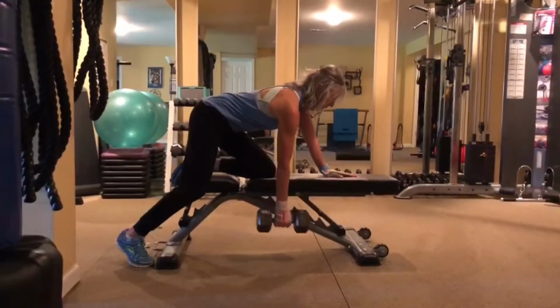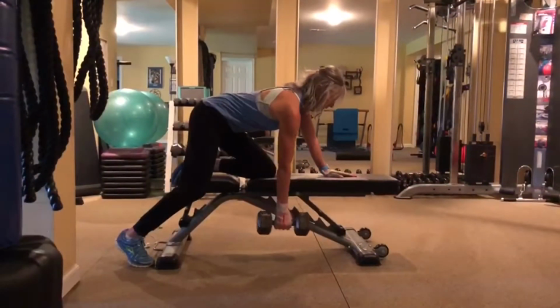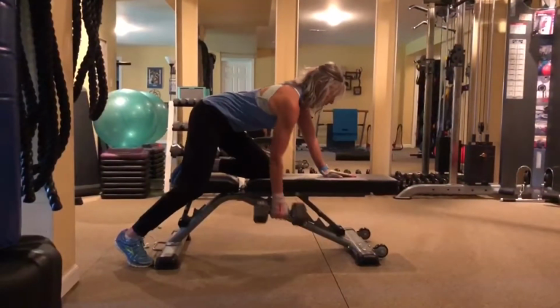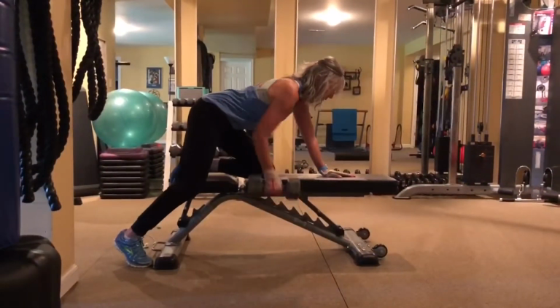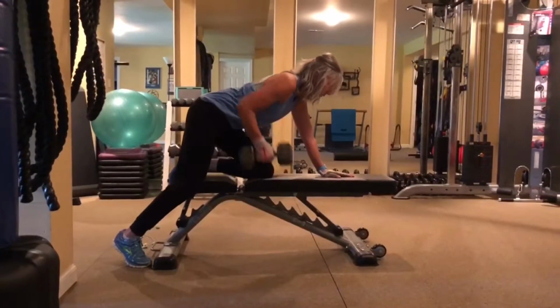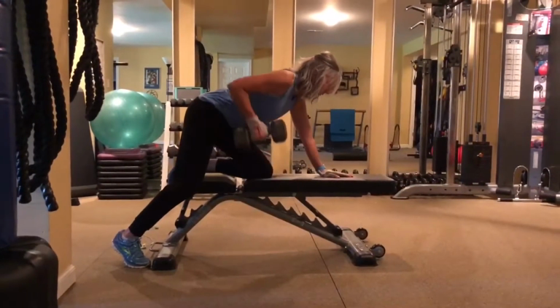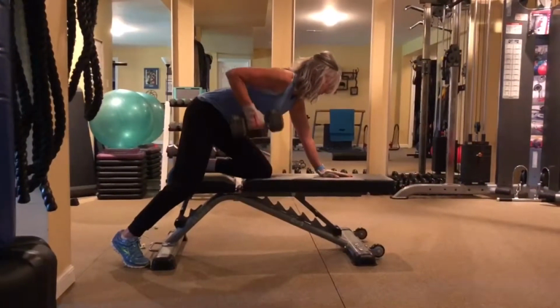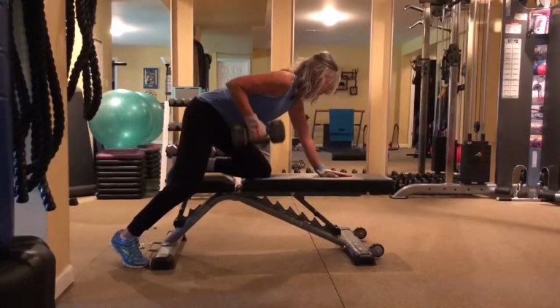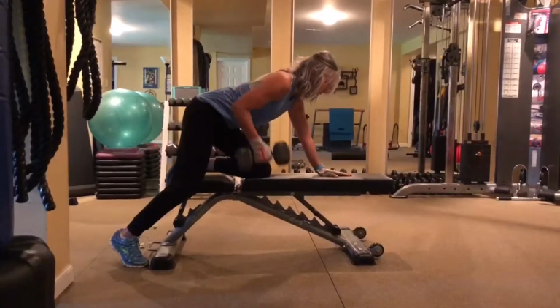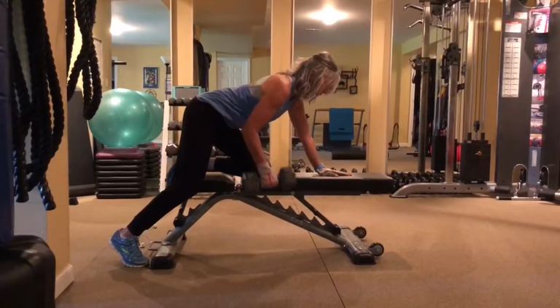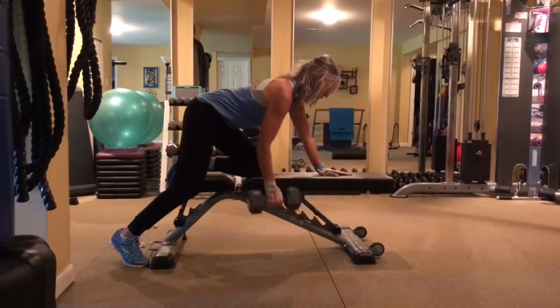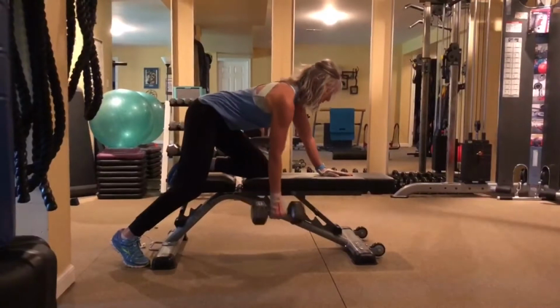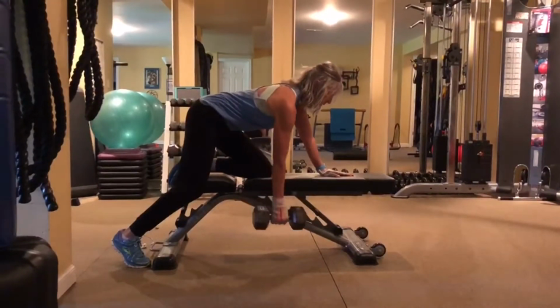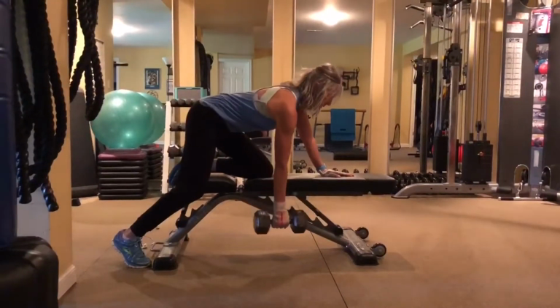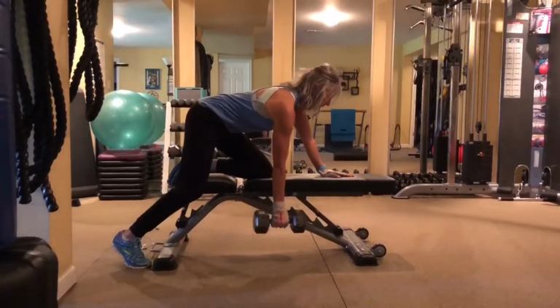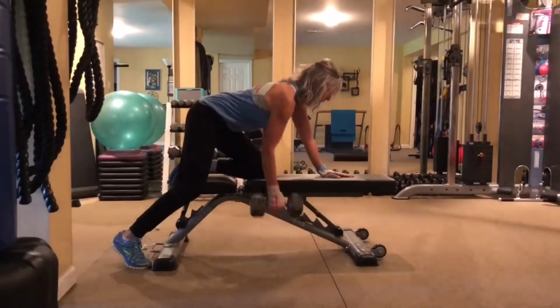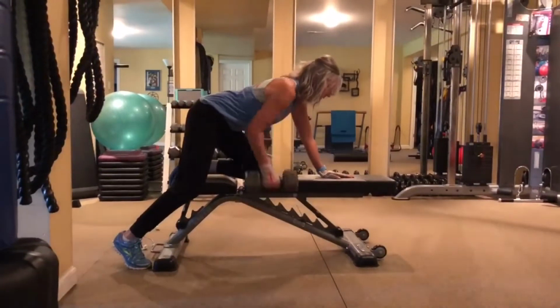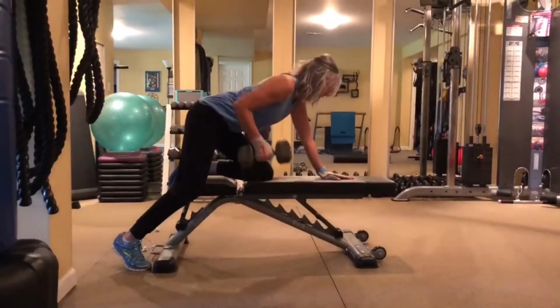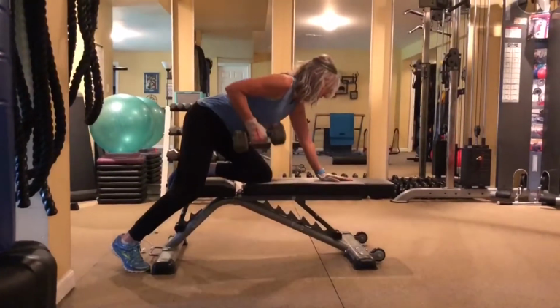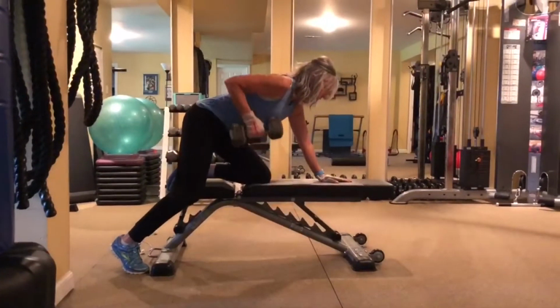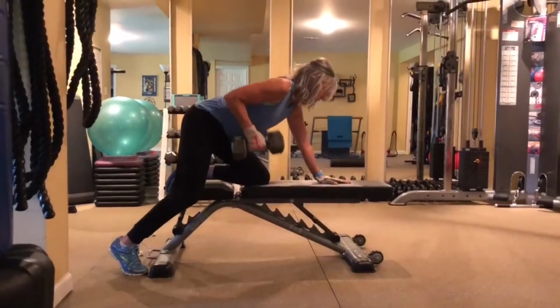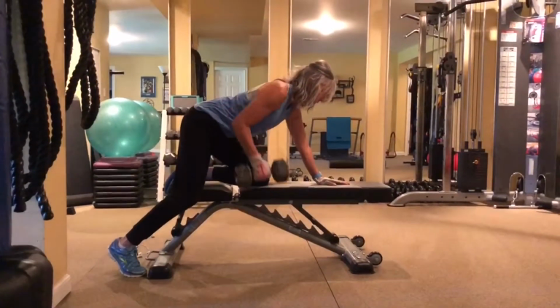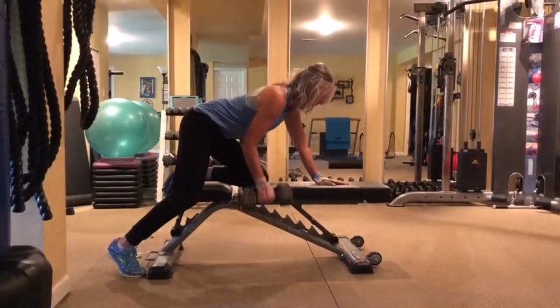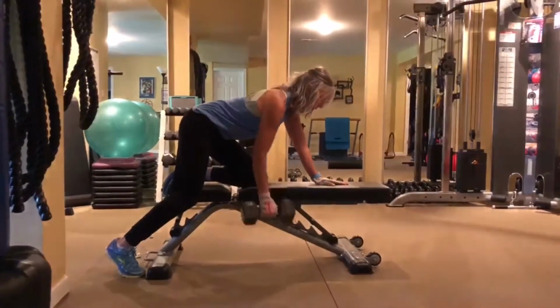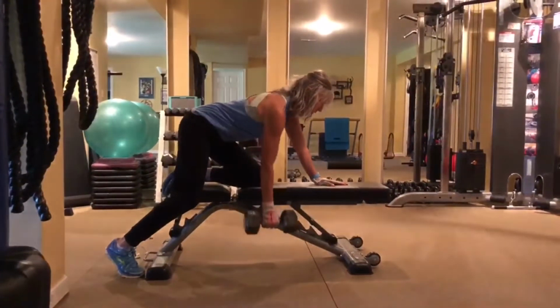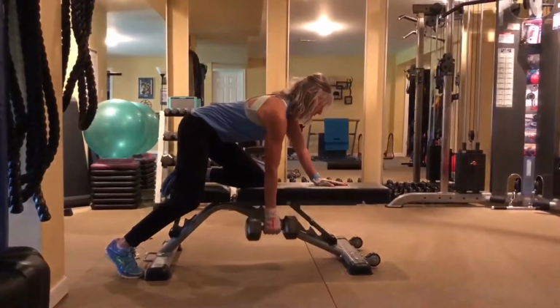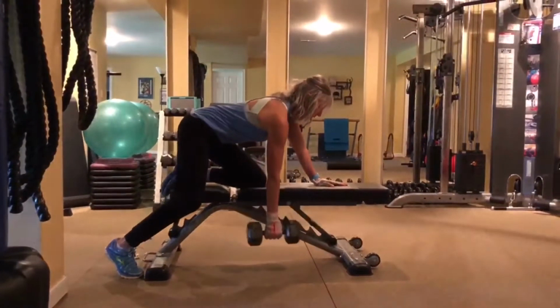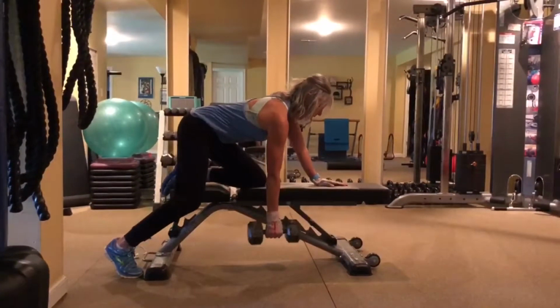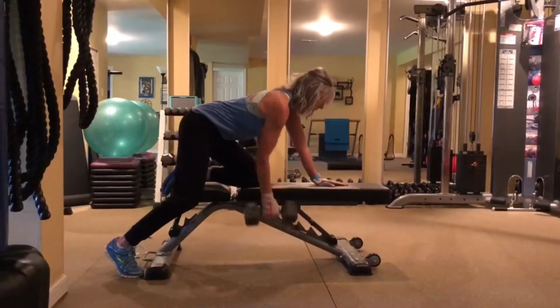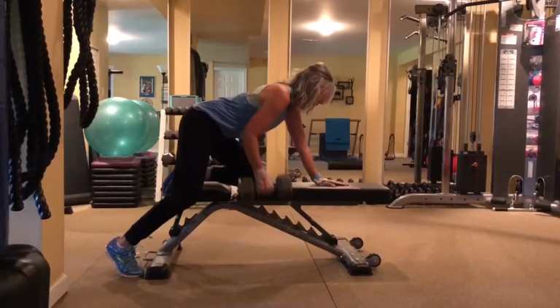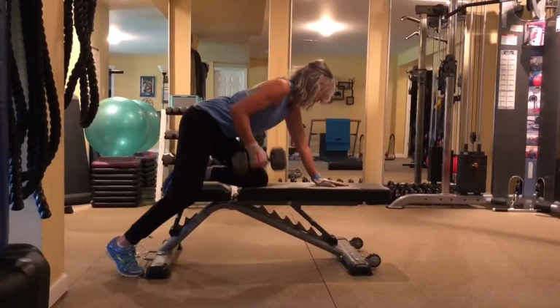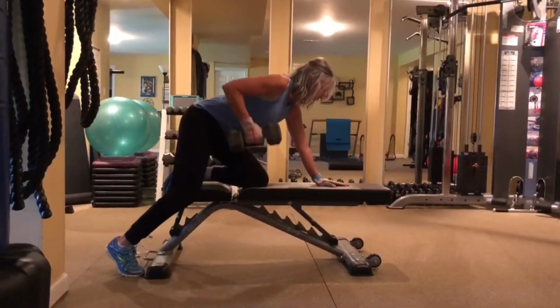Bent over rows, same thing — feel that stretch. When you bring it to the top, hold it up for a second.